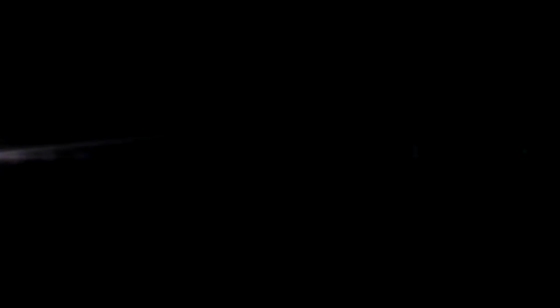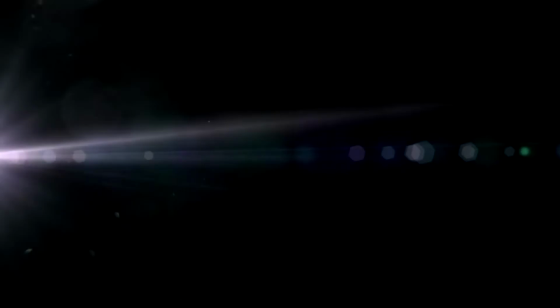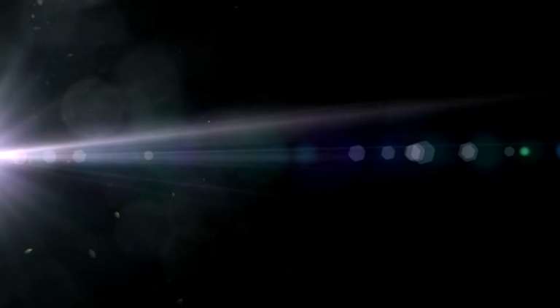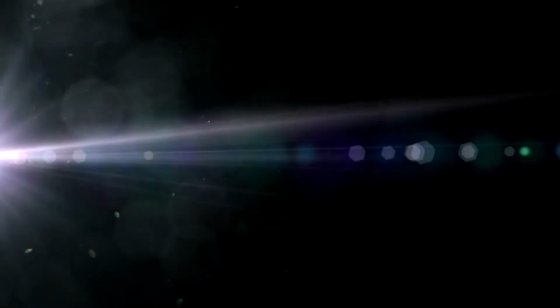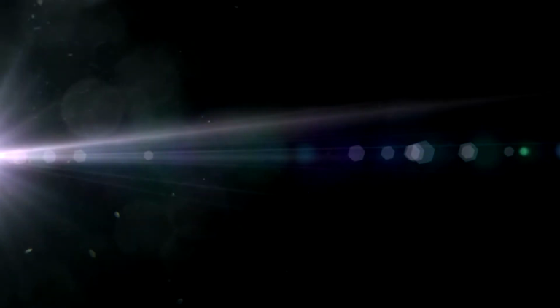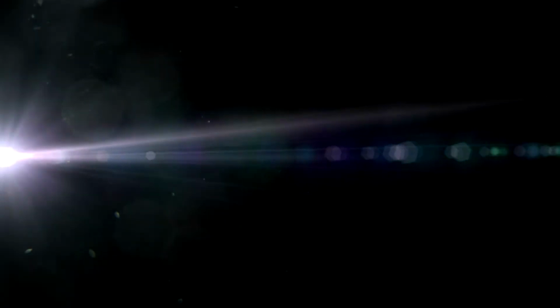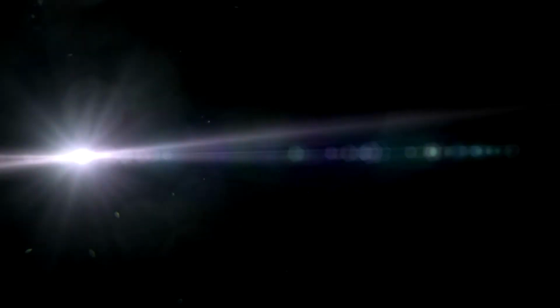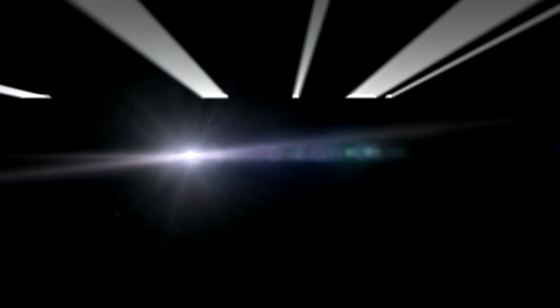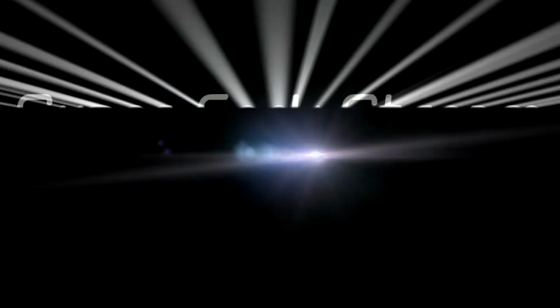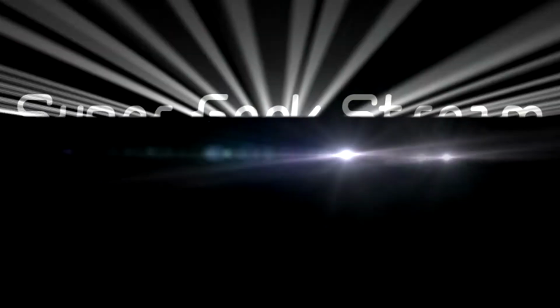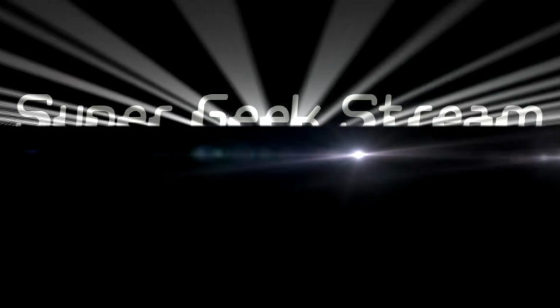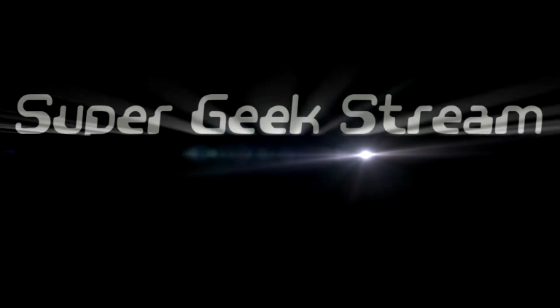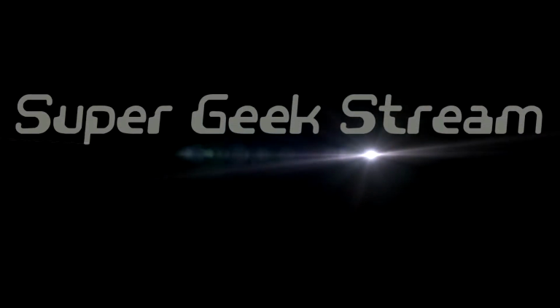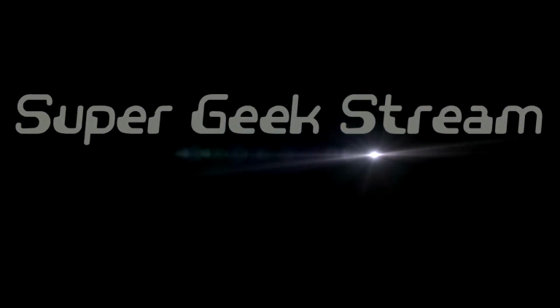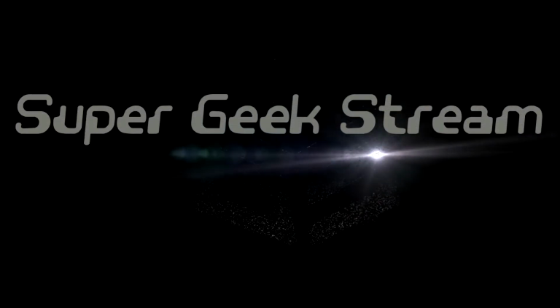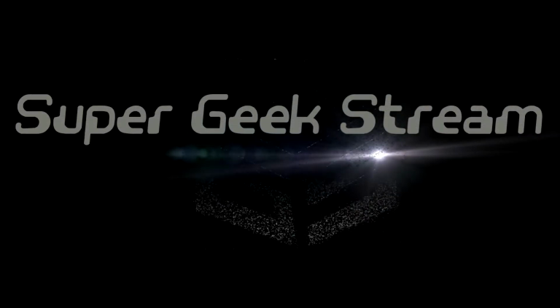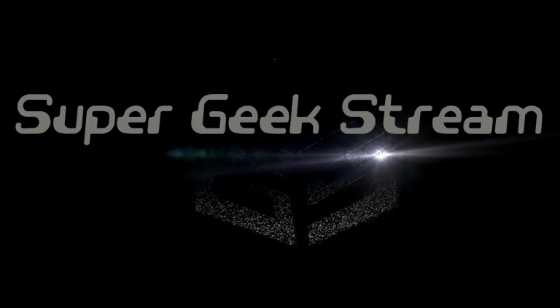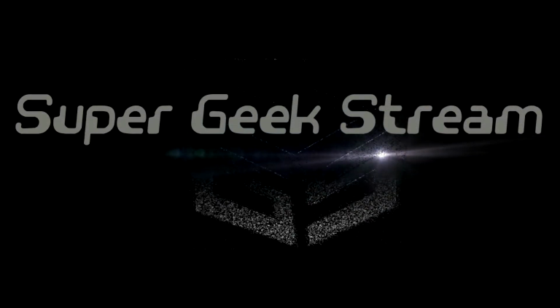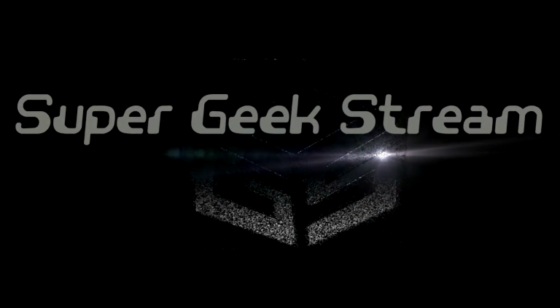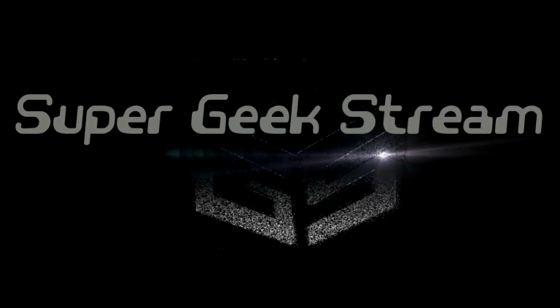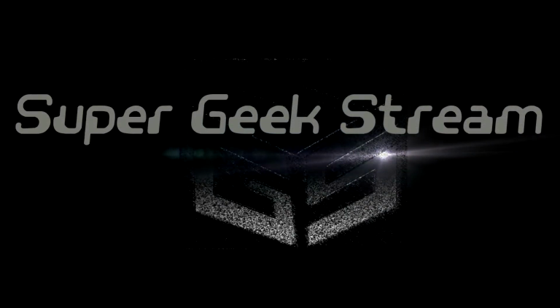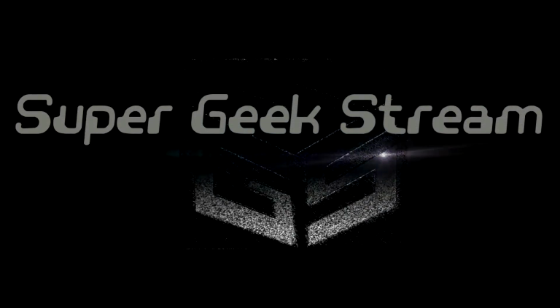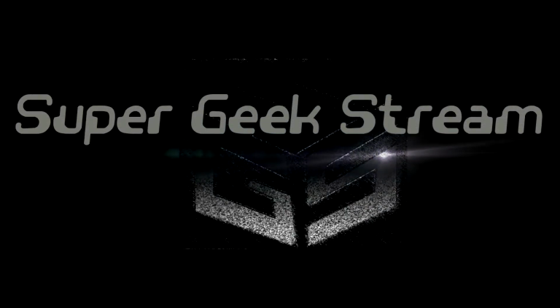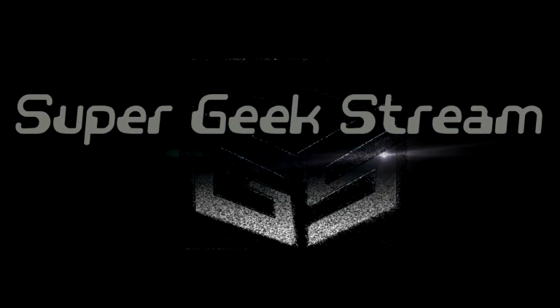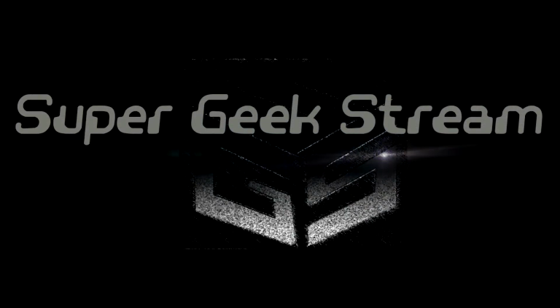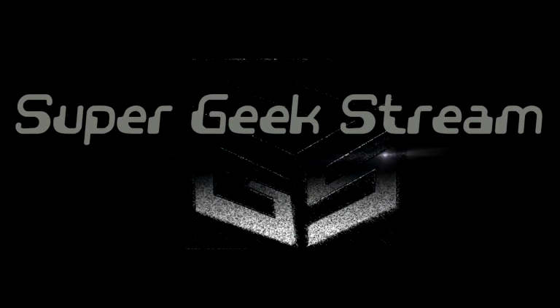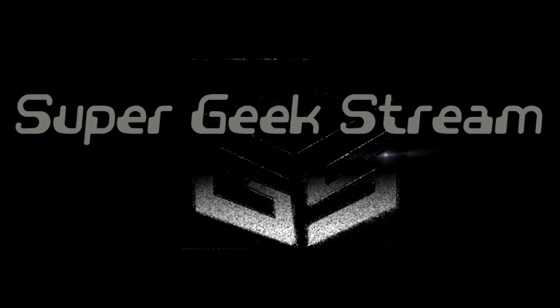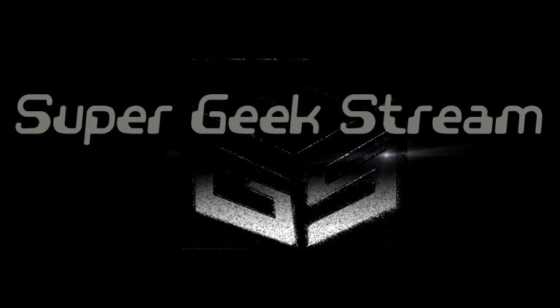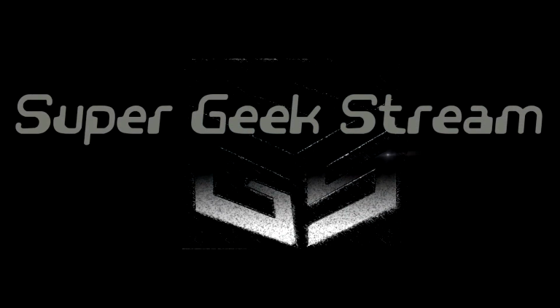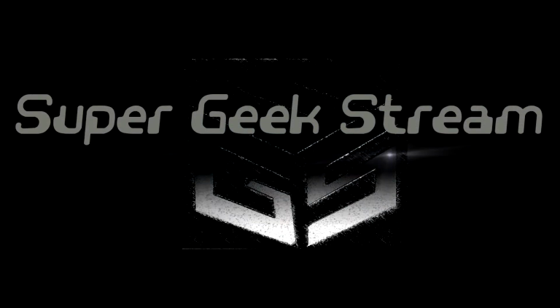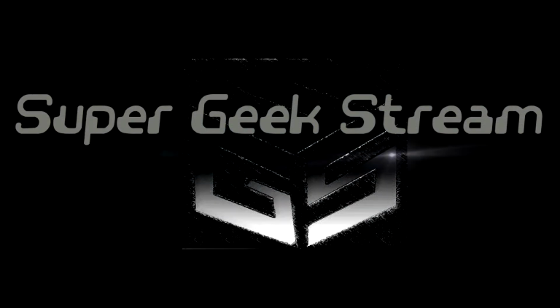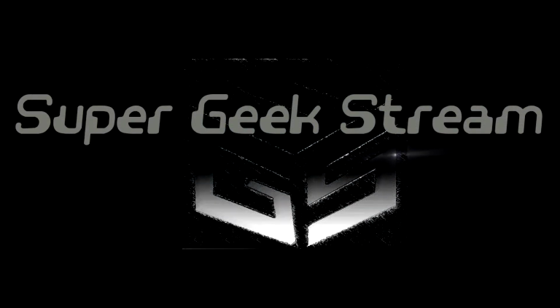Kyle A. Bear, the voice of the narrator from Dragon Ball Z, and you're watching Super Geek Stream.